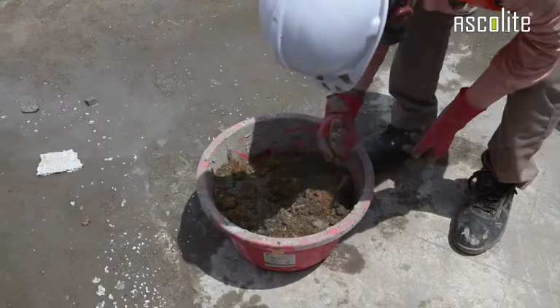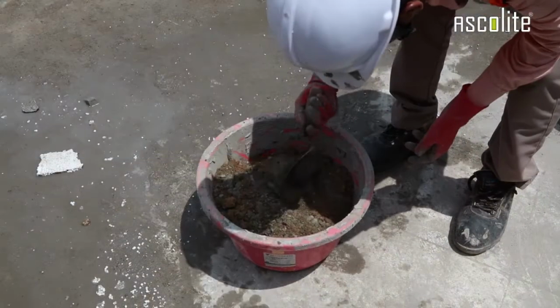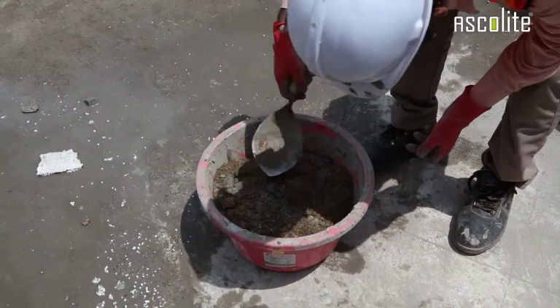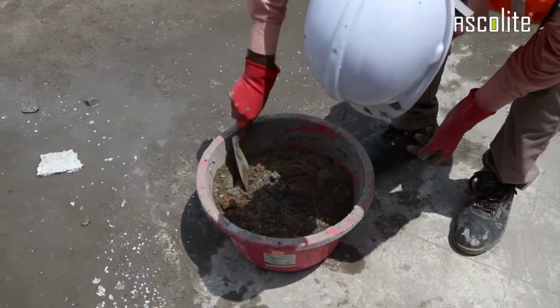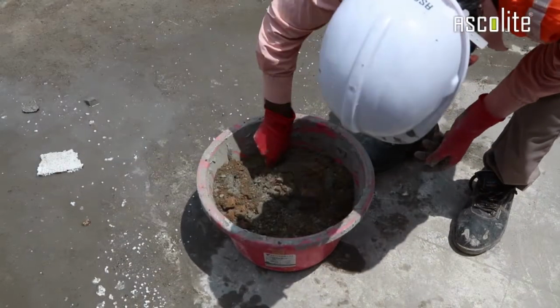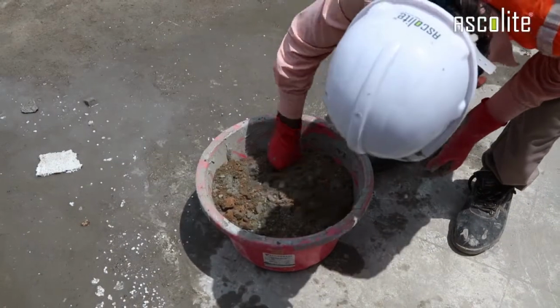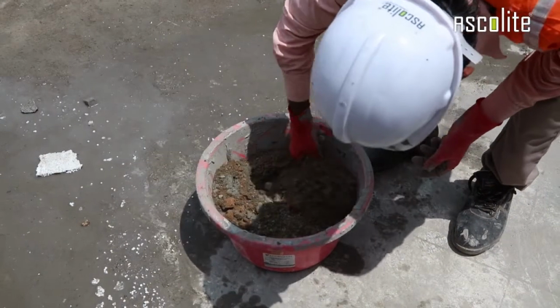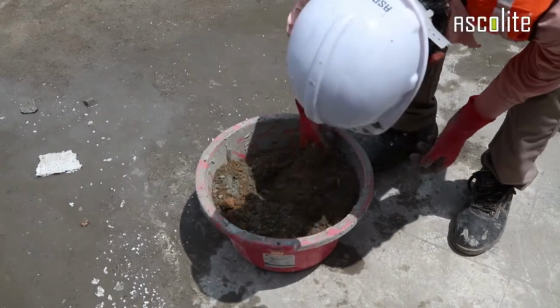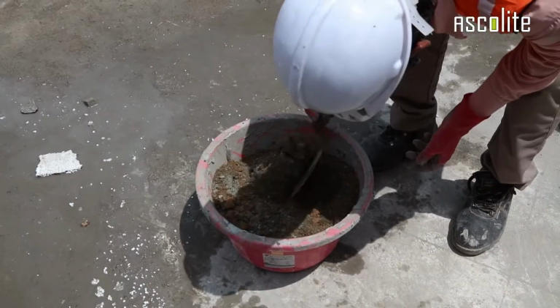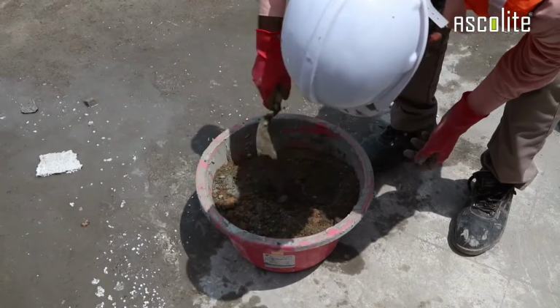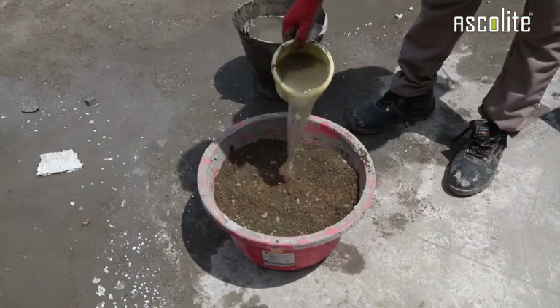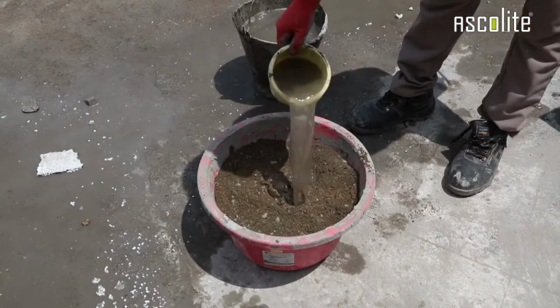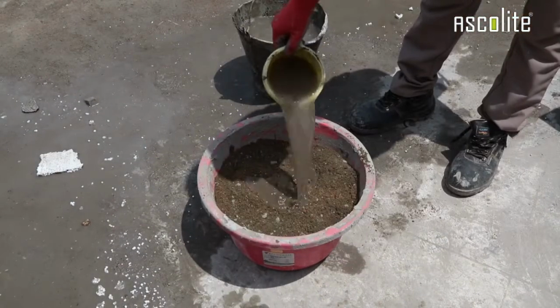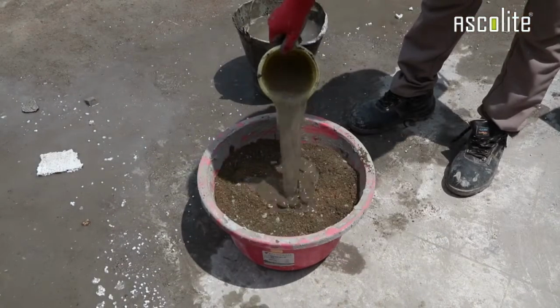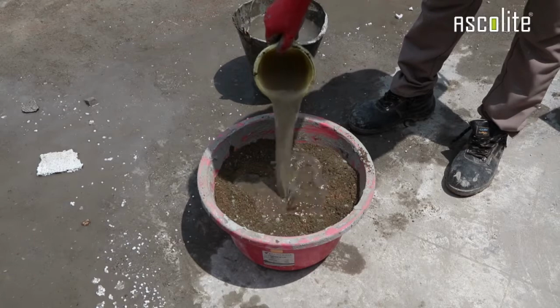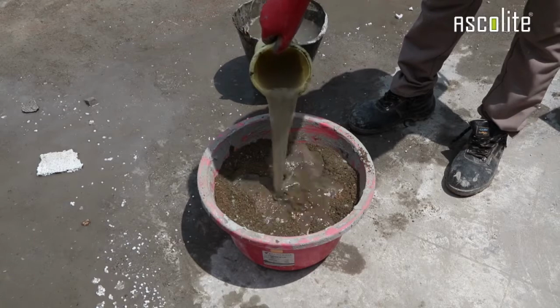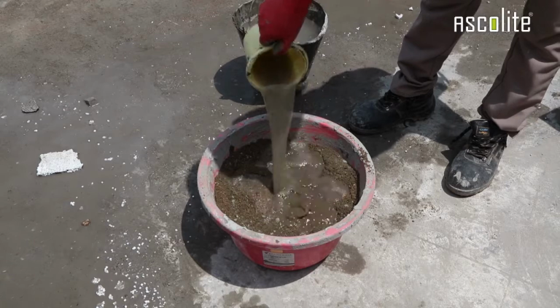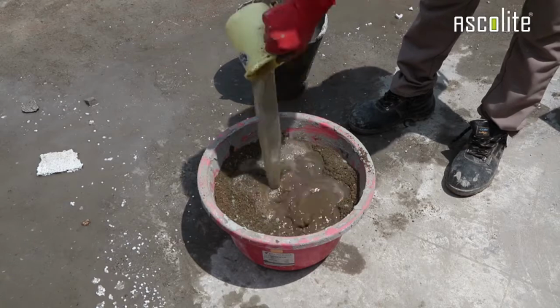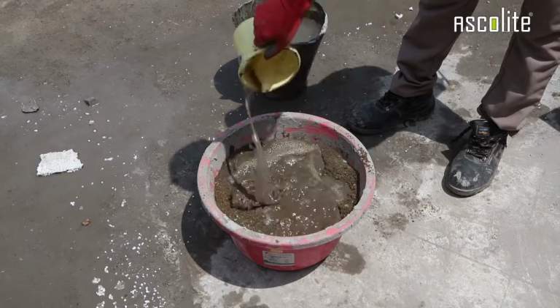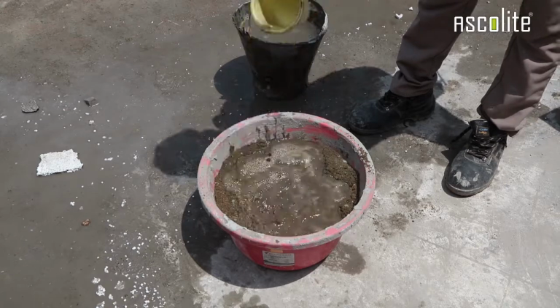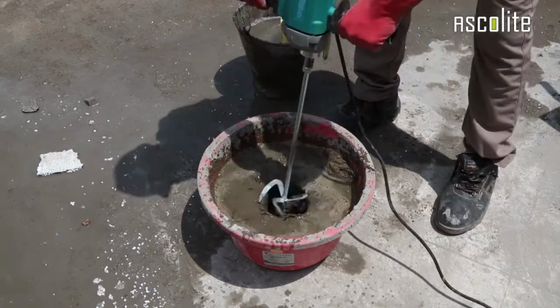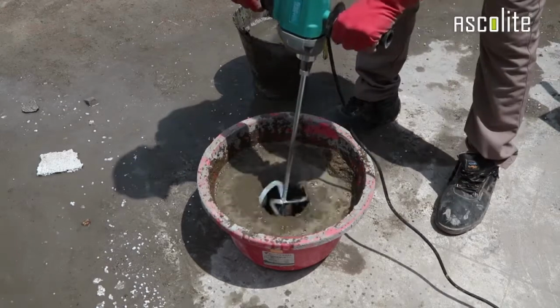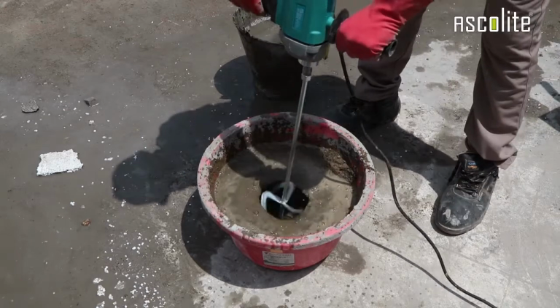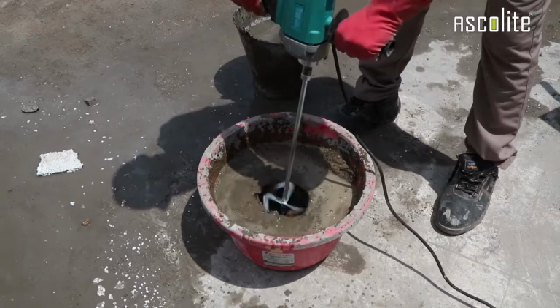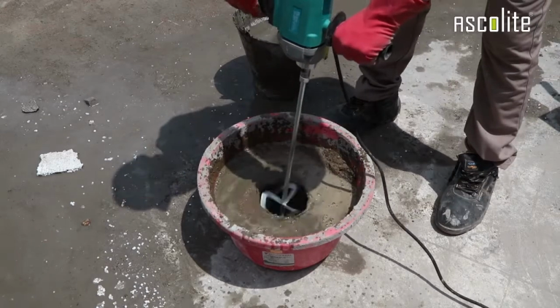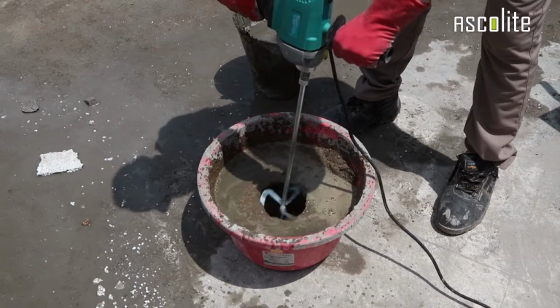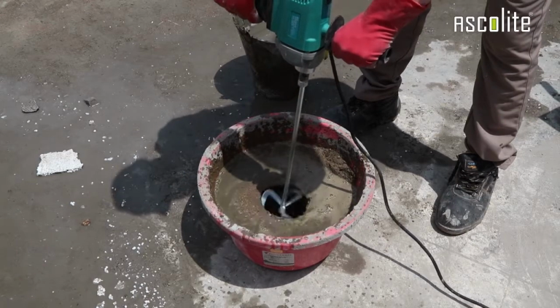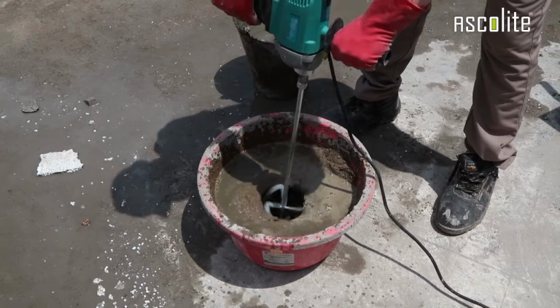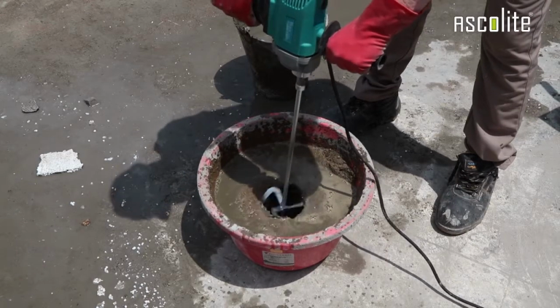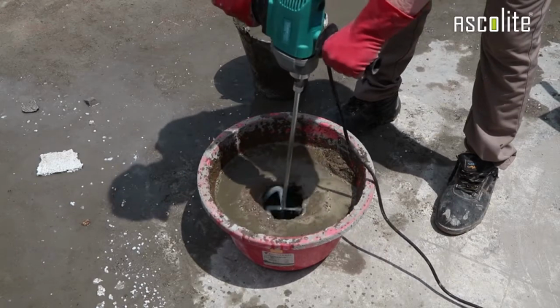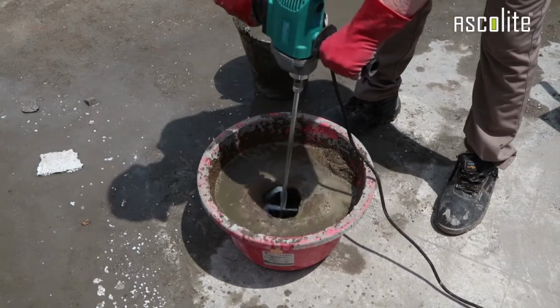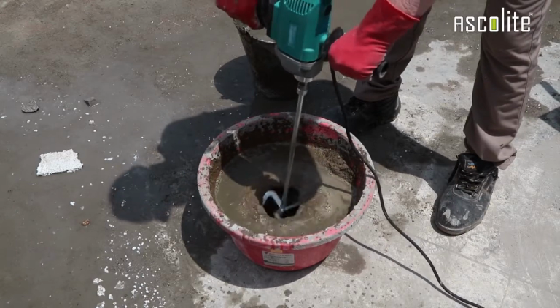First, mix sand and cement with water in the required ratio. Use an electrical mixer to make a homogenous paste.